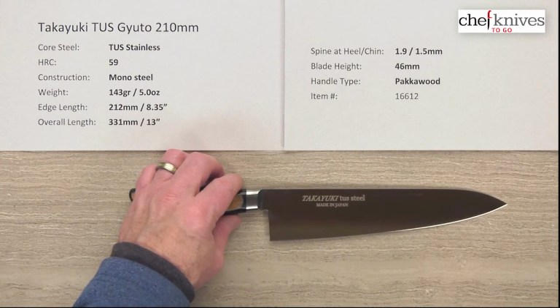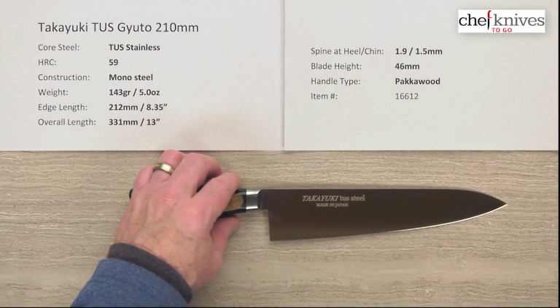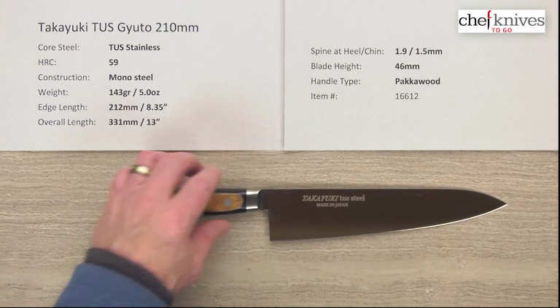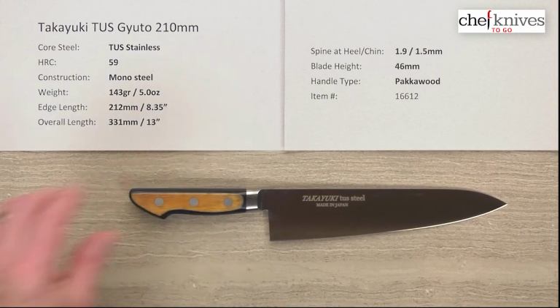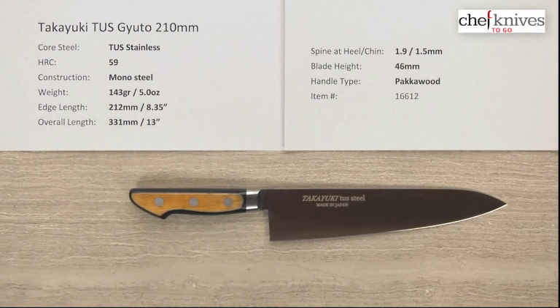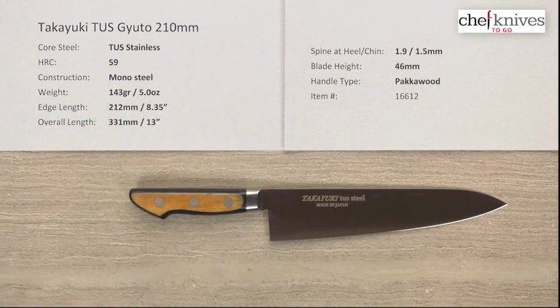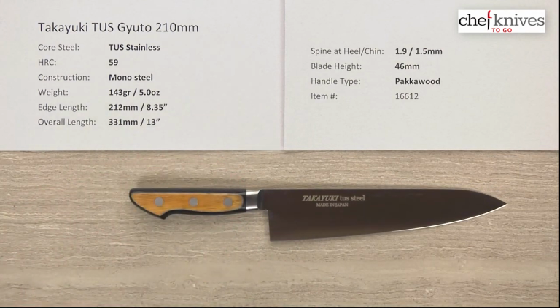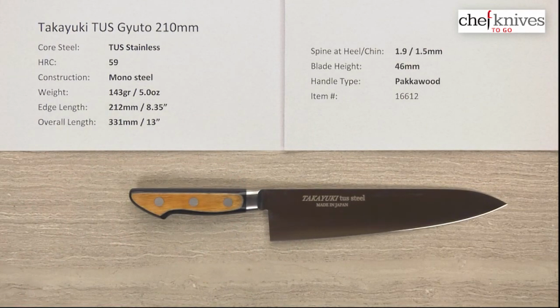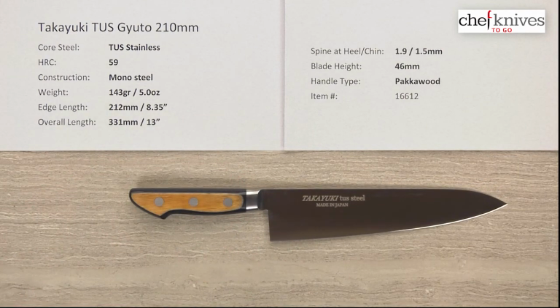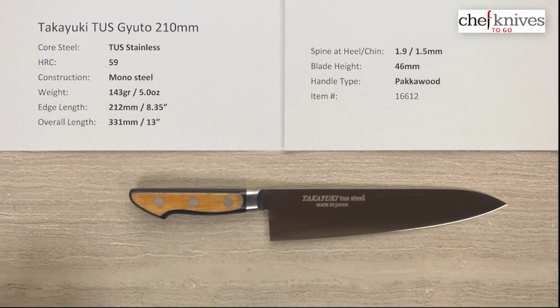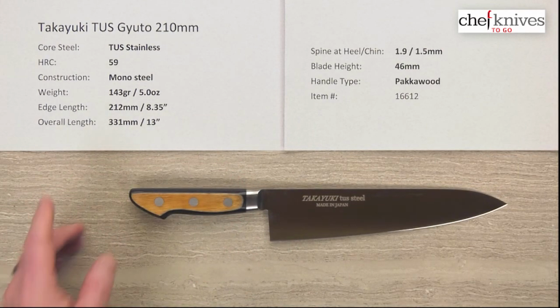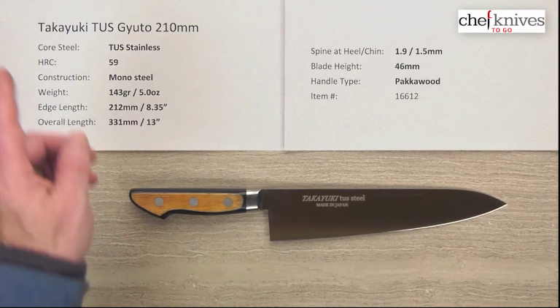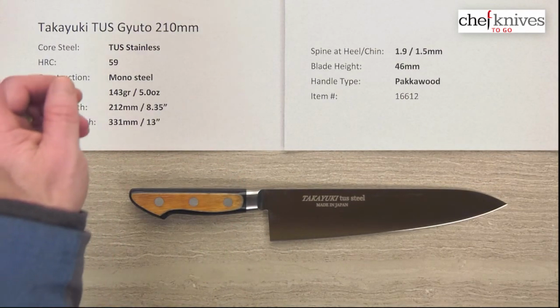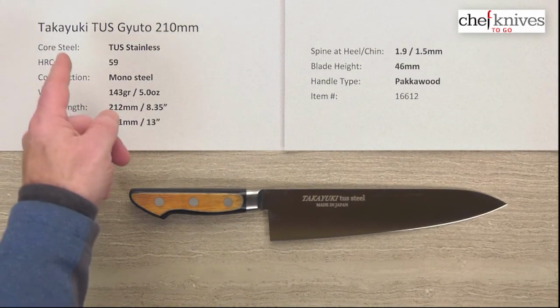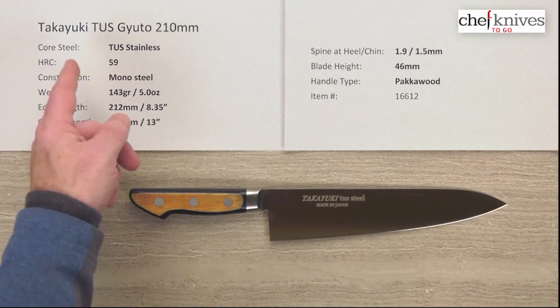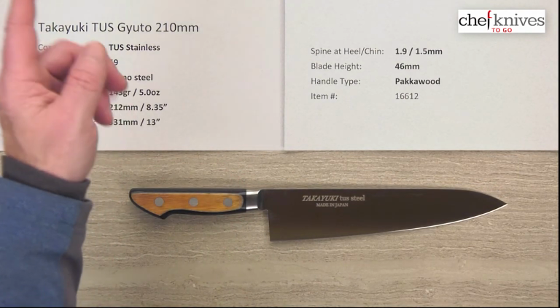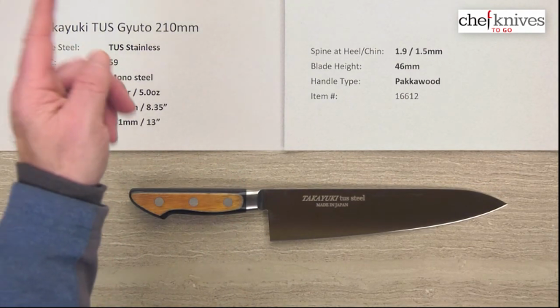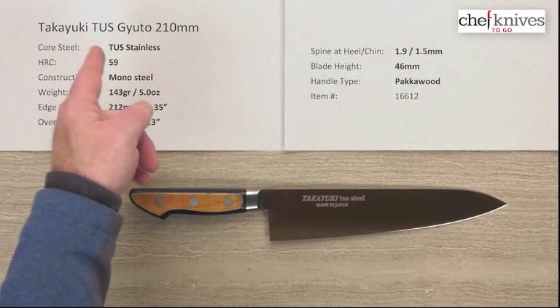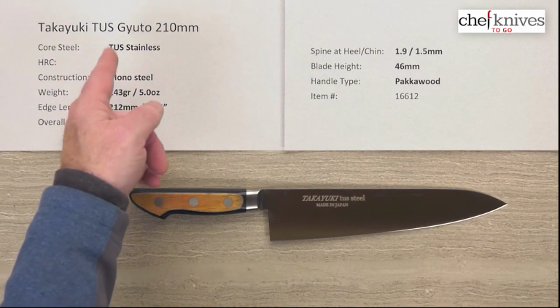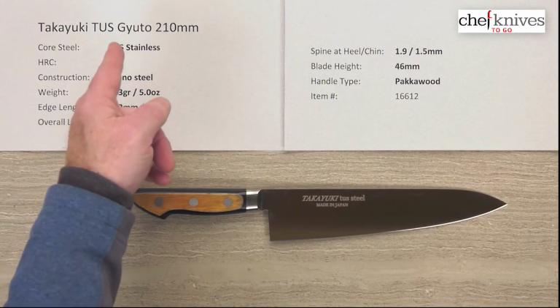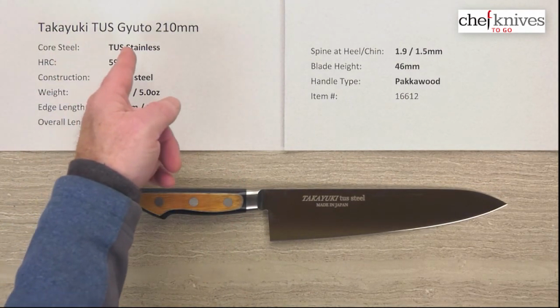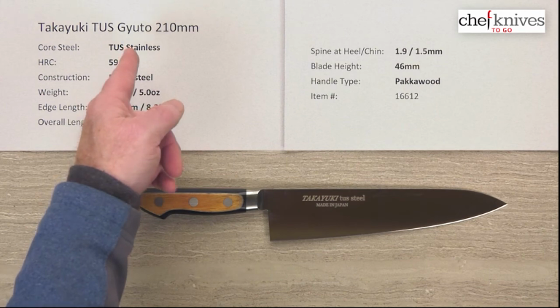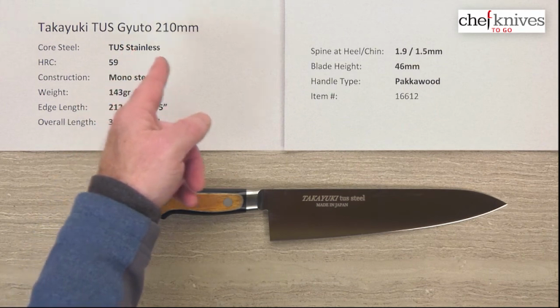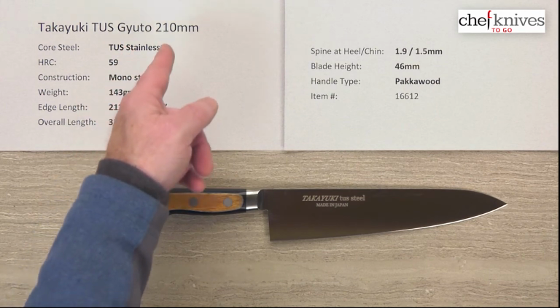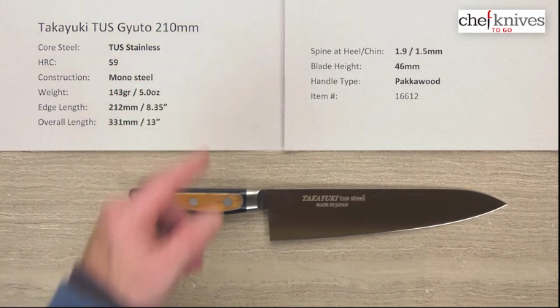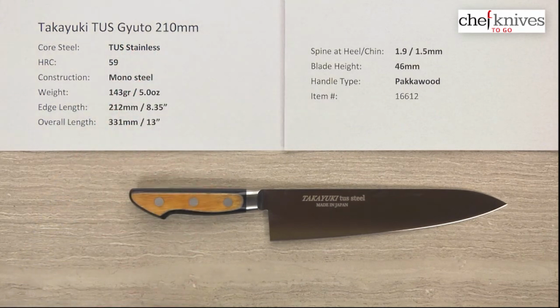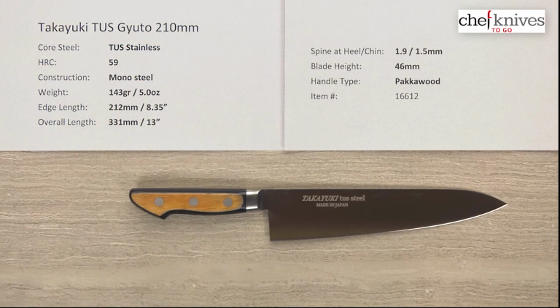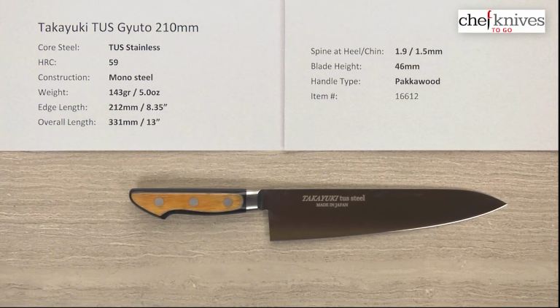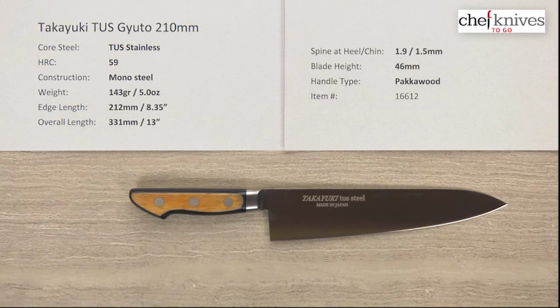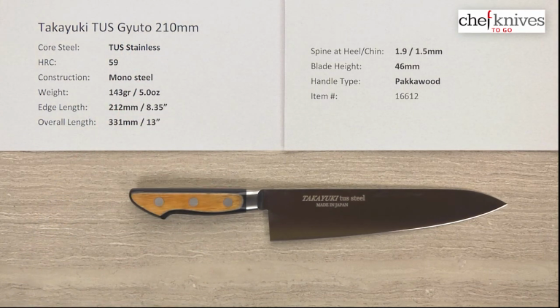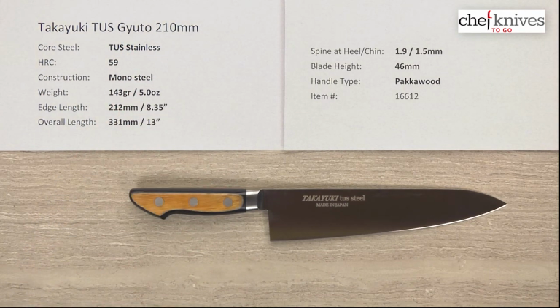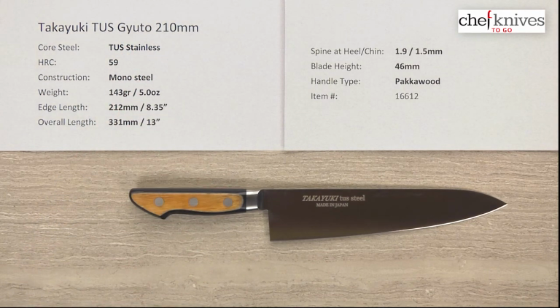If you're looking for something all-stainless that's easy to take care of, nice looking, with a cool western-style handle — it's a nice, light, easy-to-use blade. This is the Takayuki TUS Gyuto 210 millimeter knife.